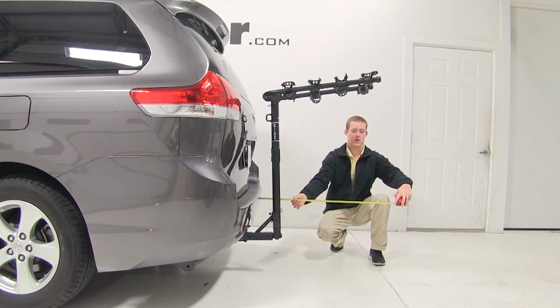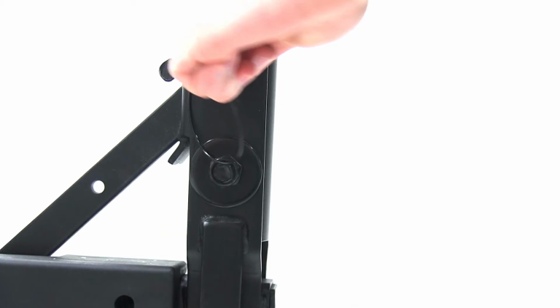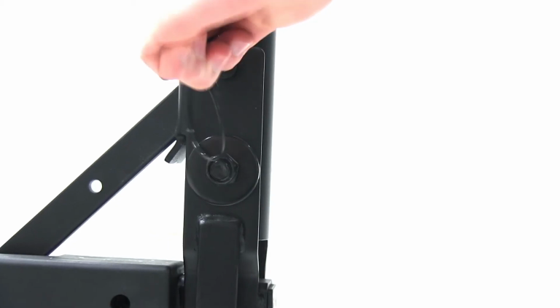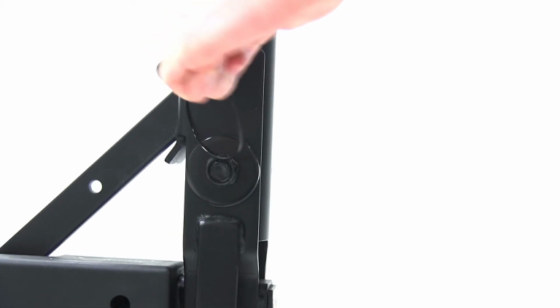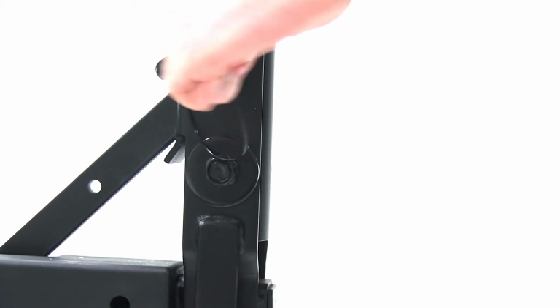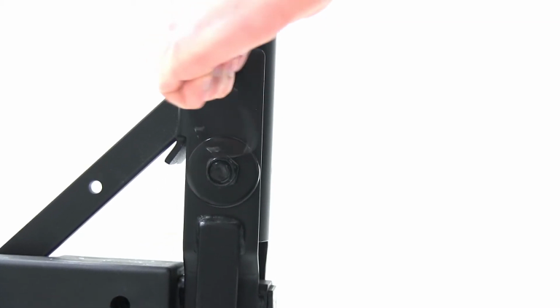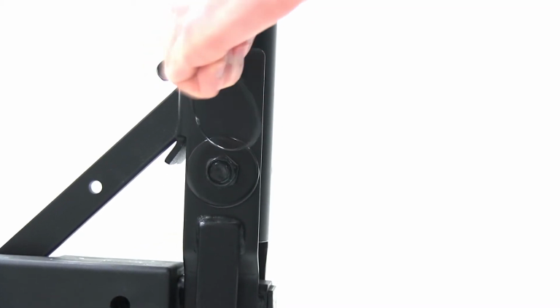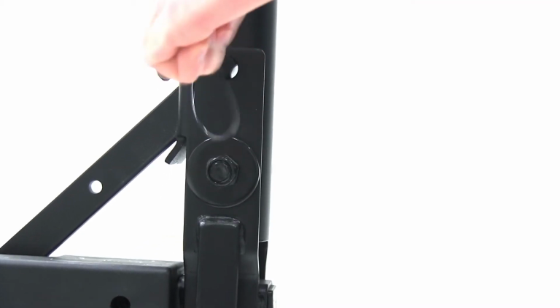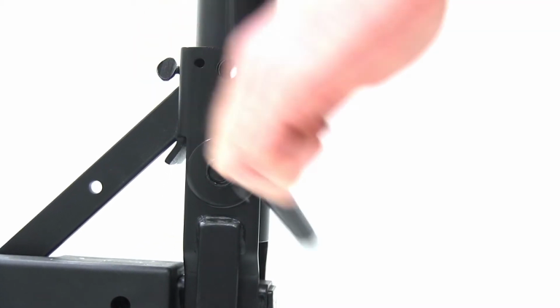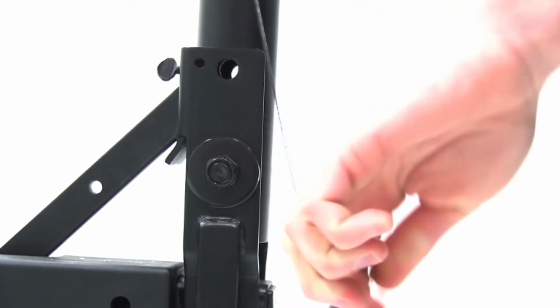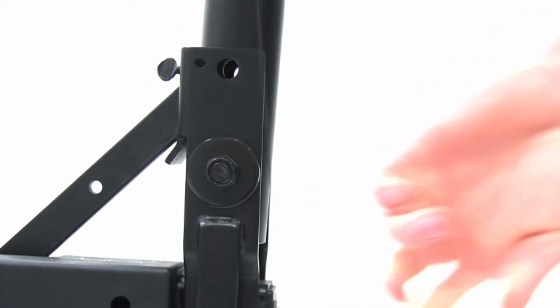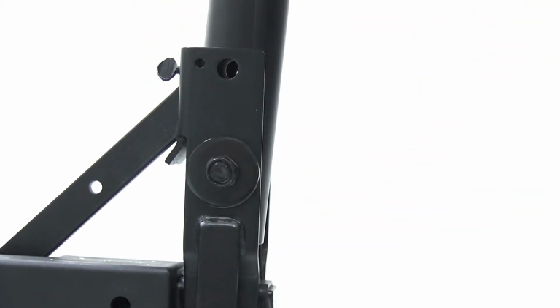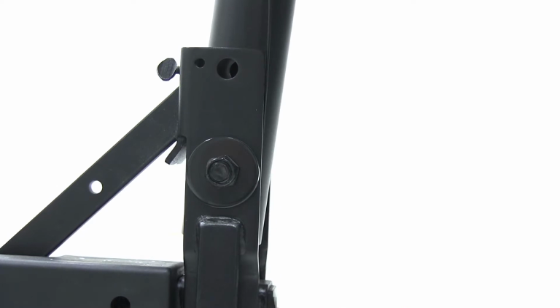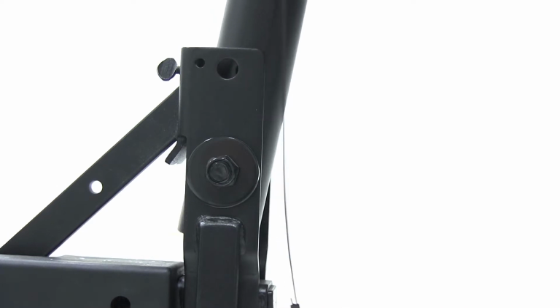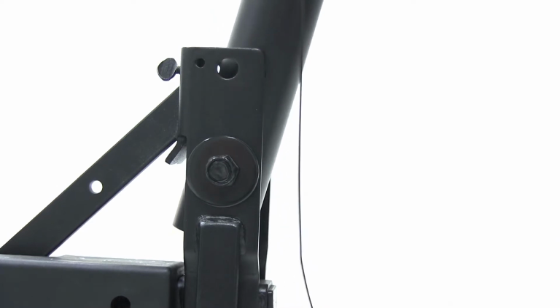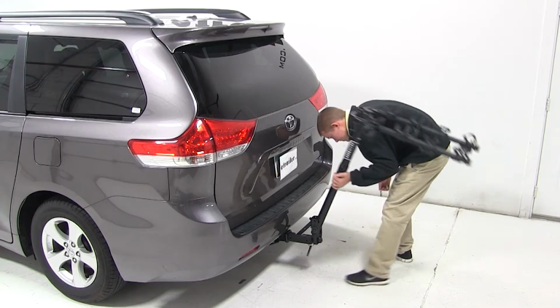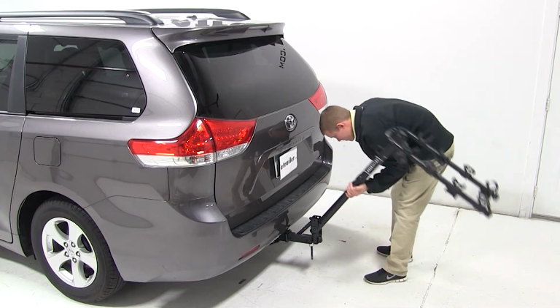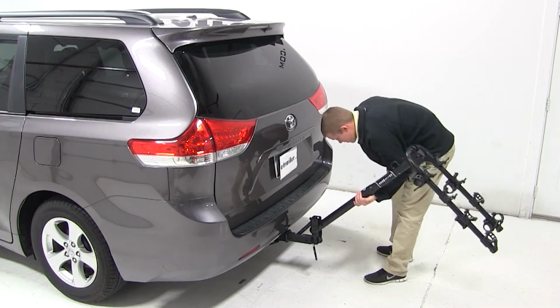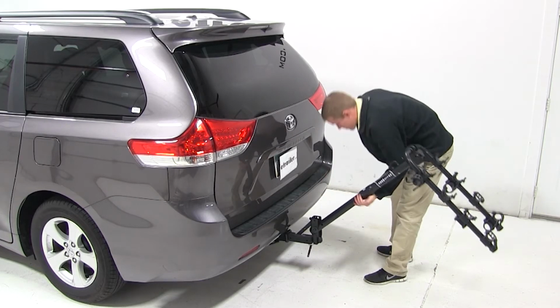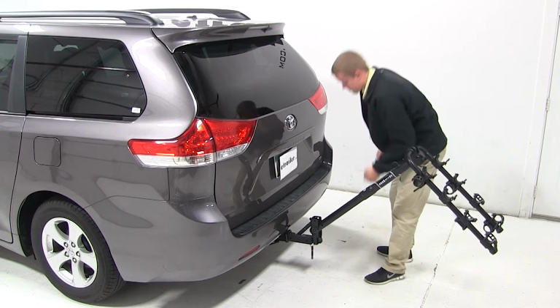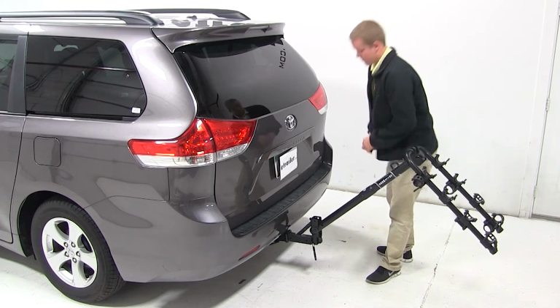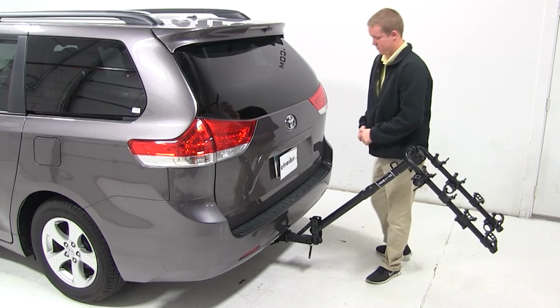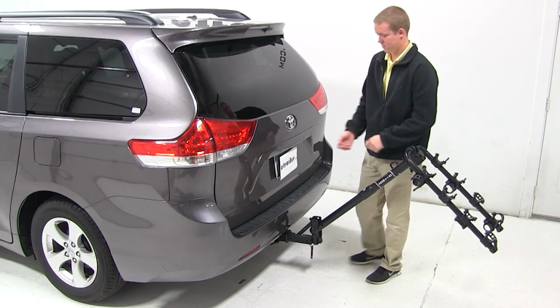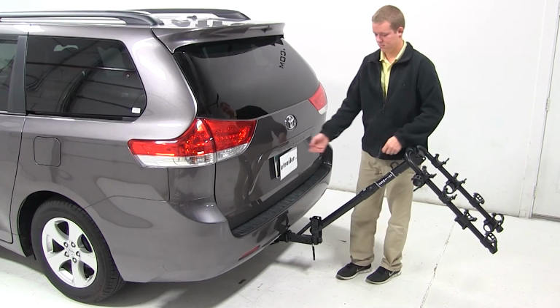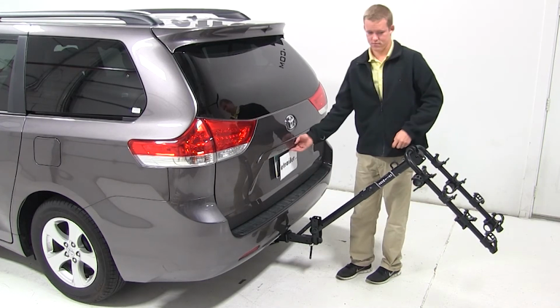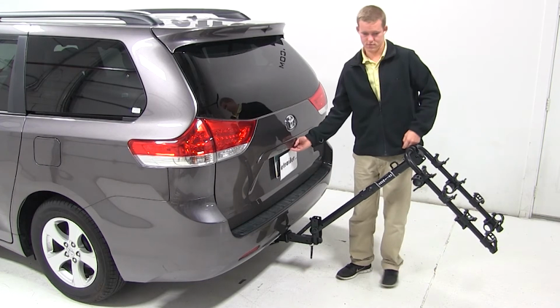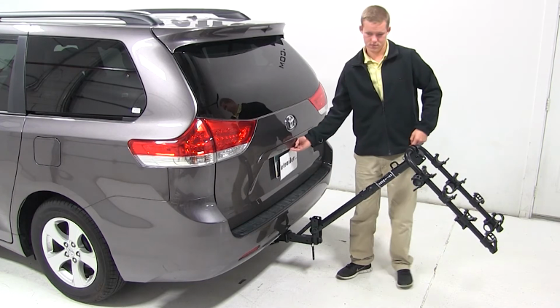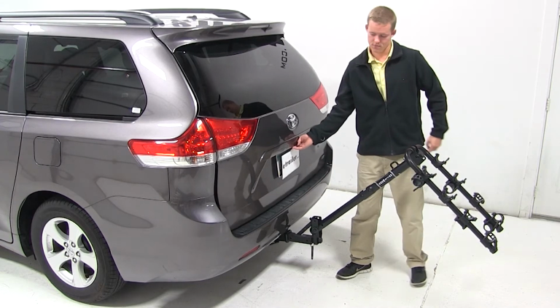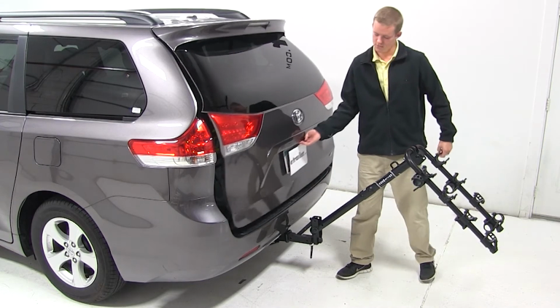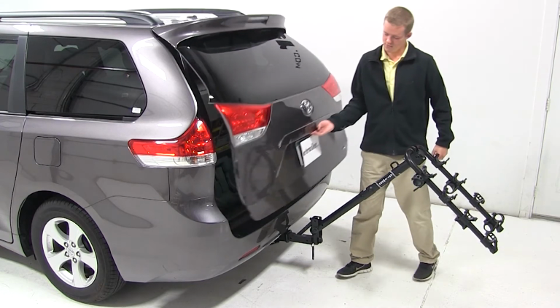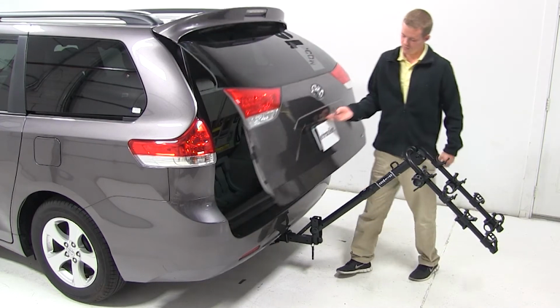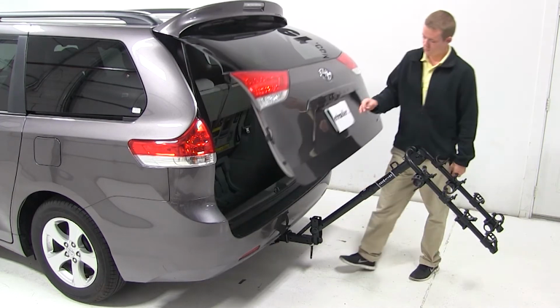To access the cargo area, we can pull the pin at the base of the mast and tilt the carrier down. As you can see, we can easily gain access to the rear hatch.